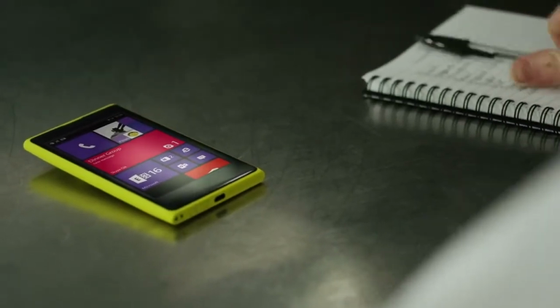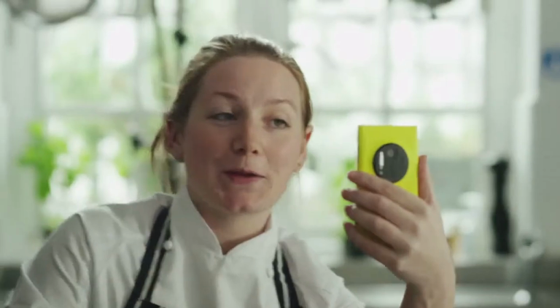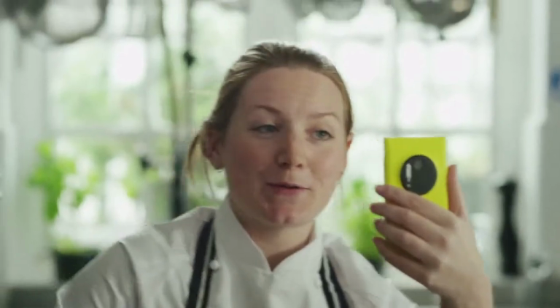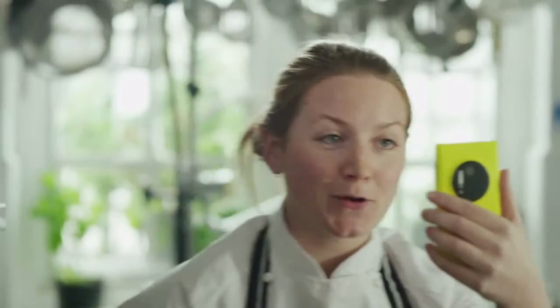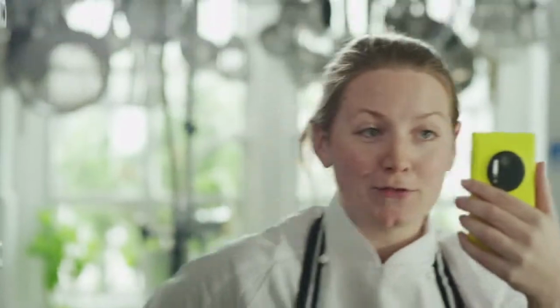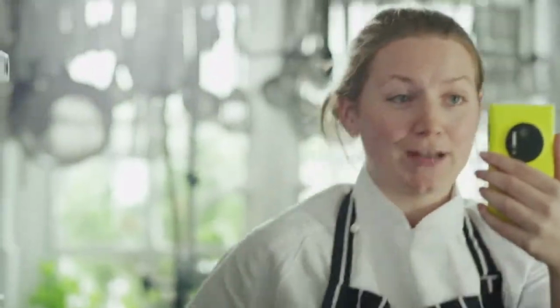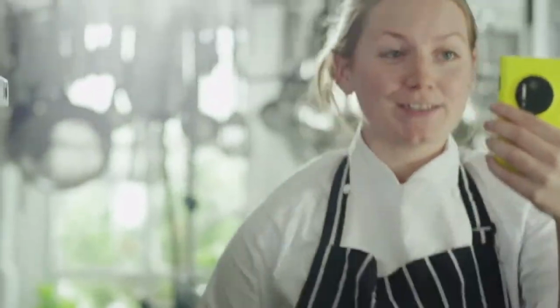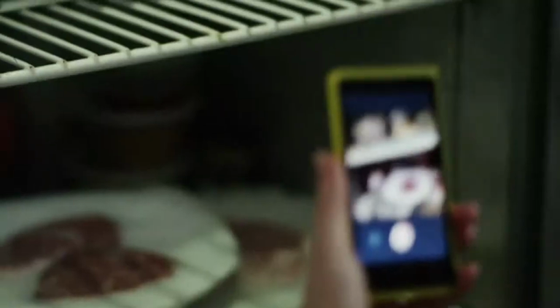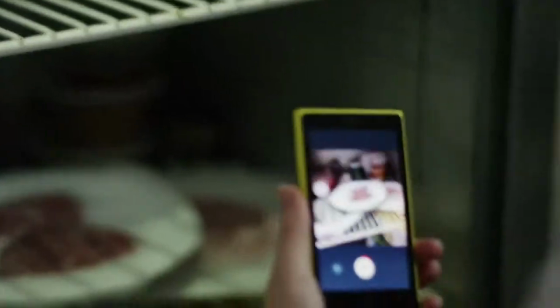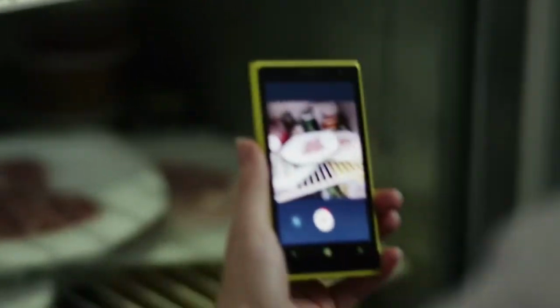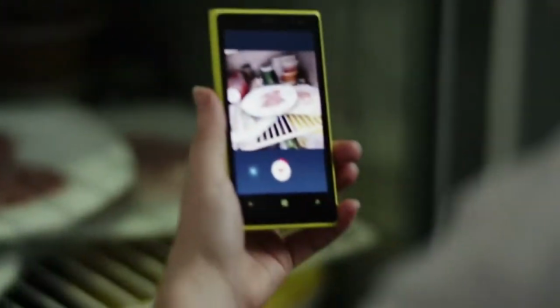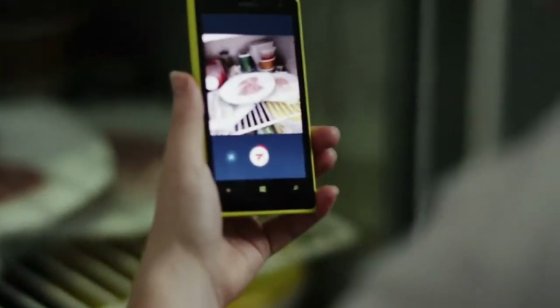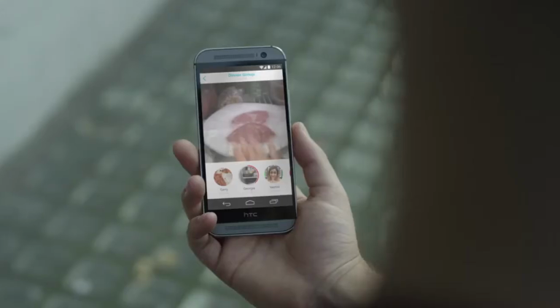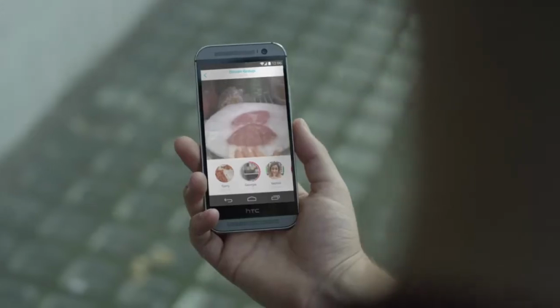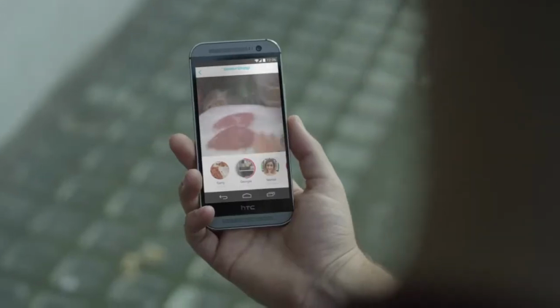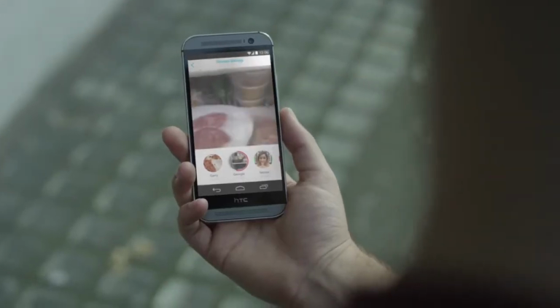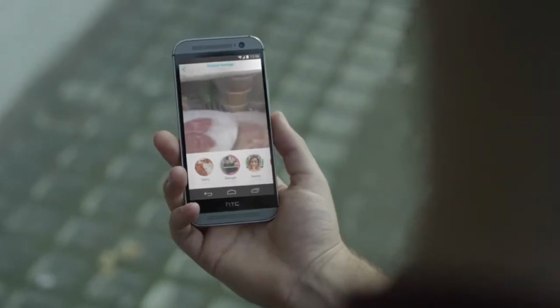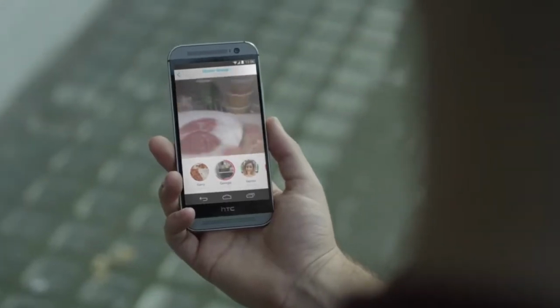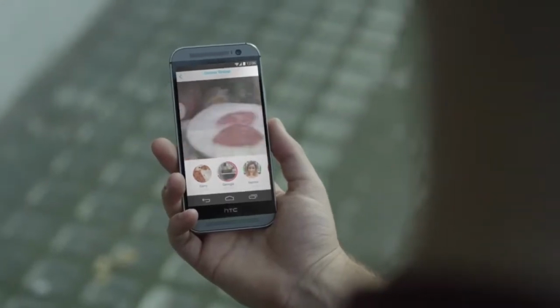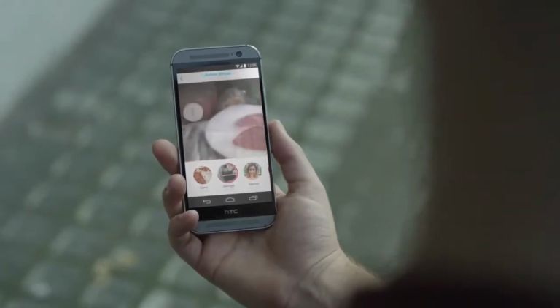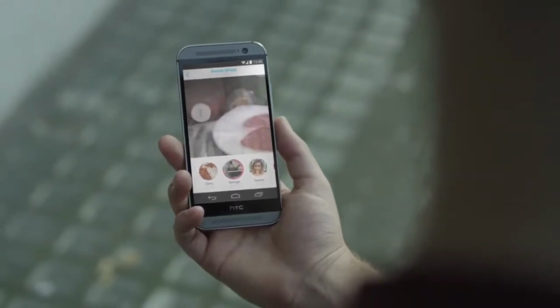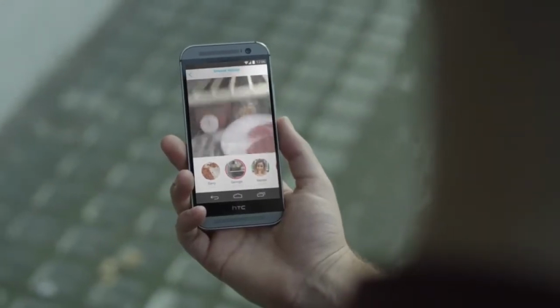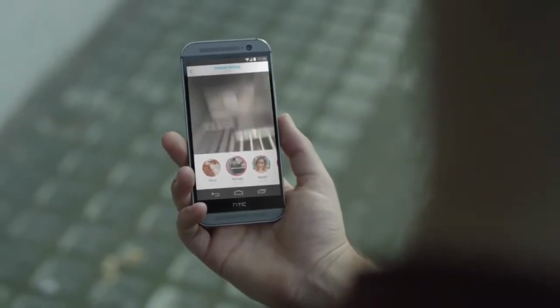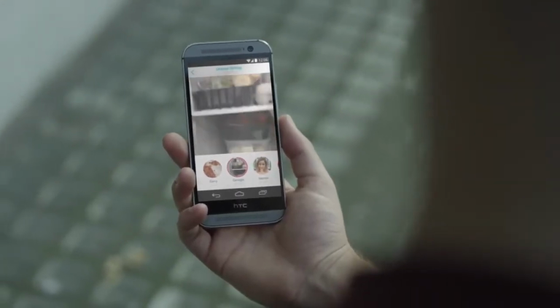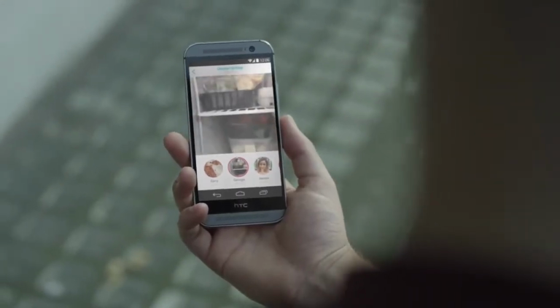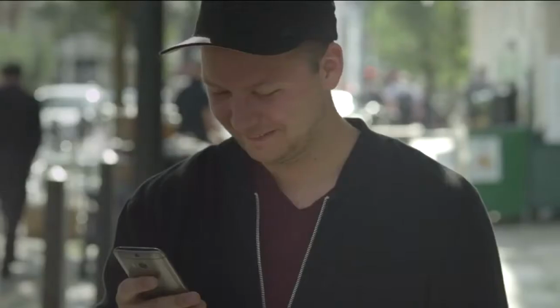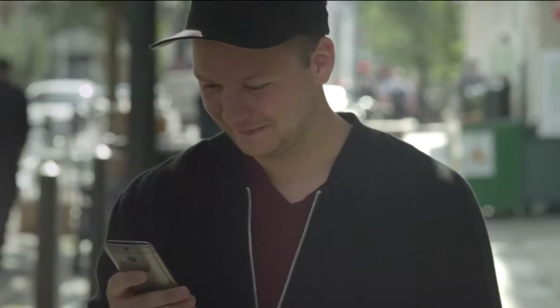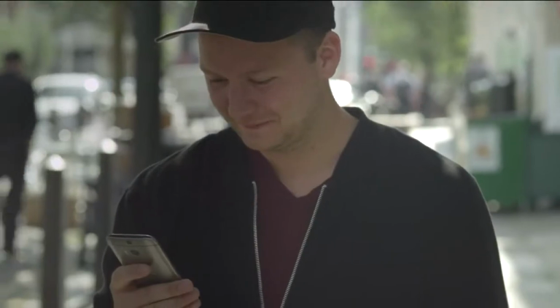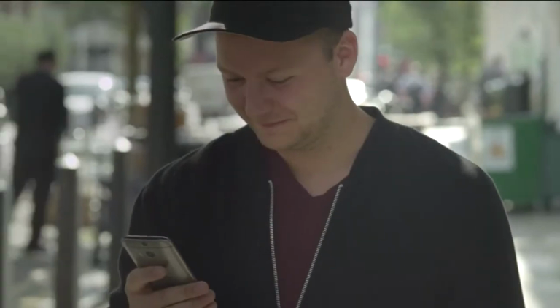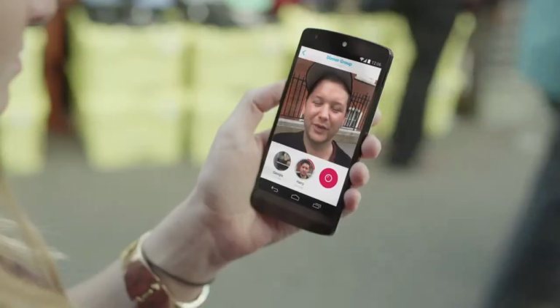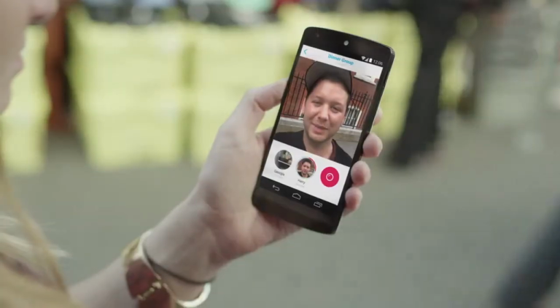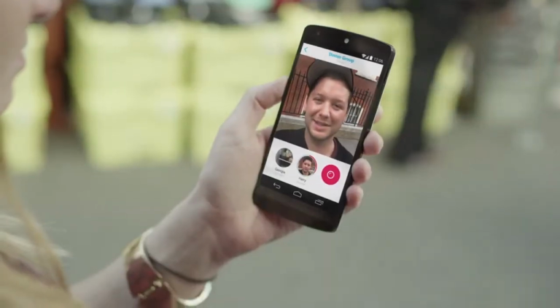I'll see what I've got in the fridge. We've got steak, pork or sea bass. What do you fancy? Fish please.